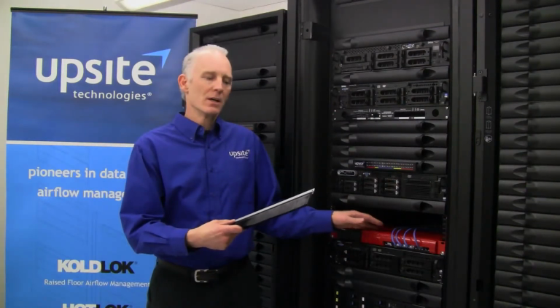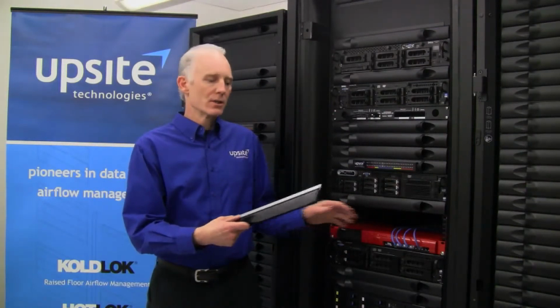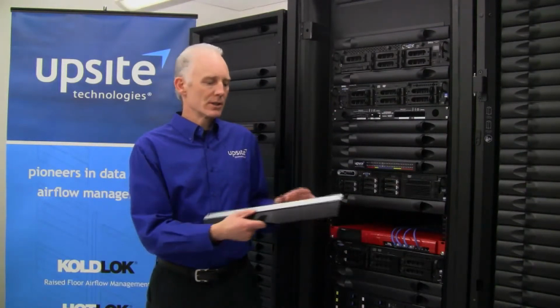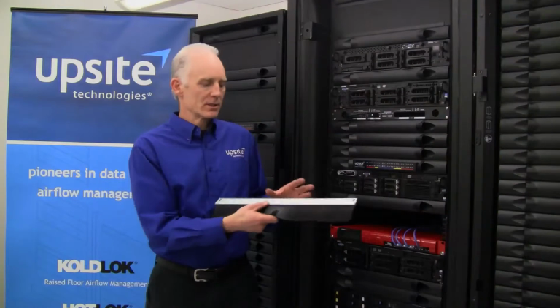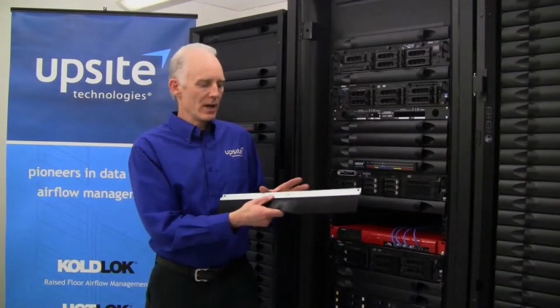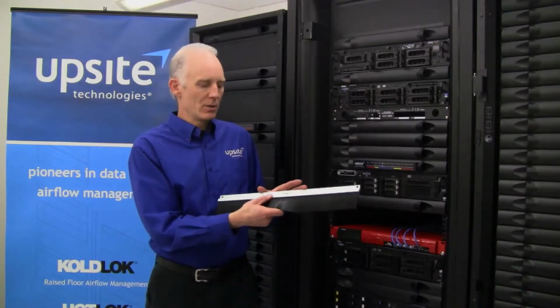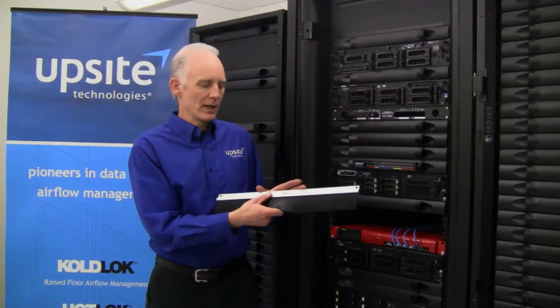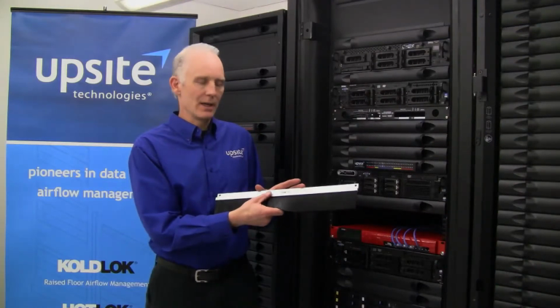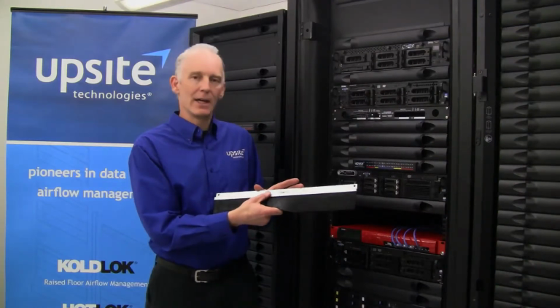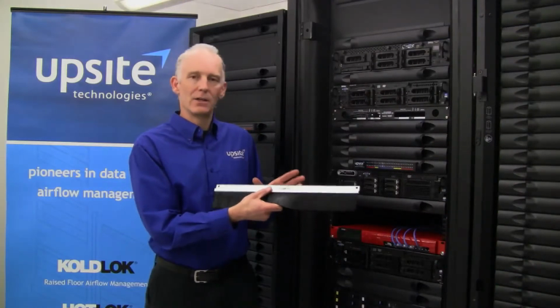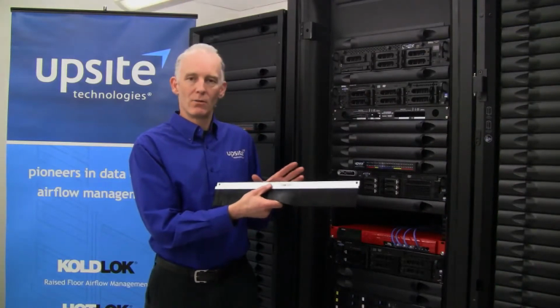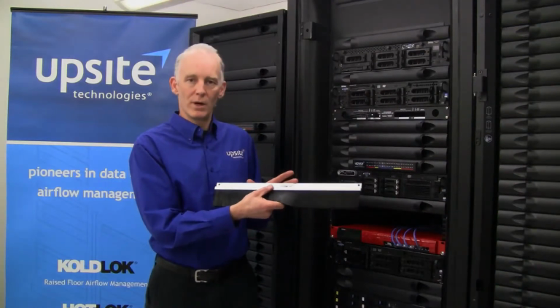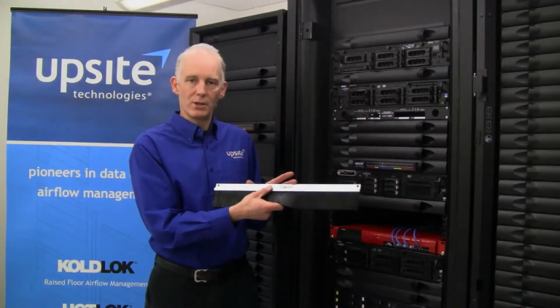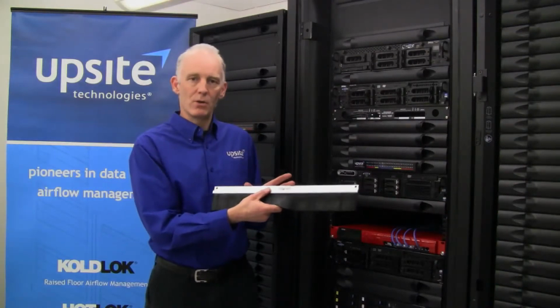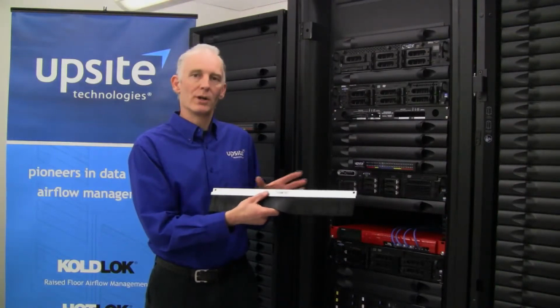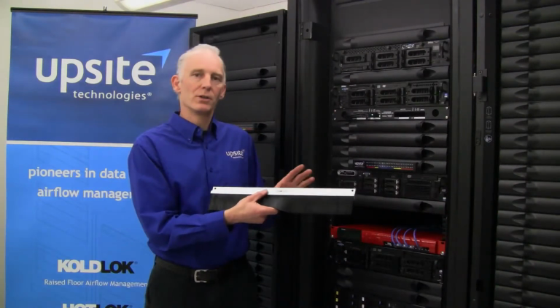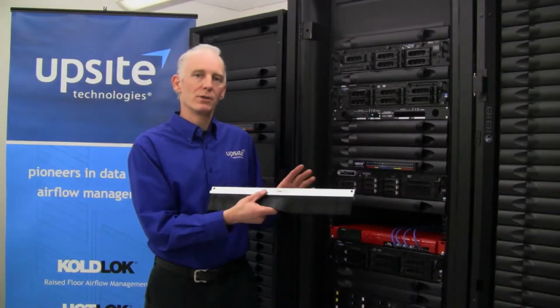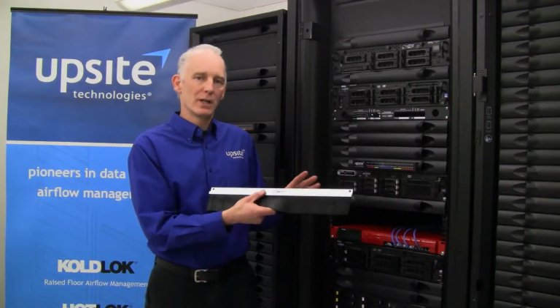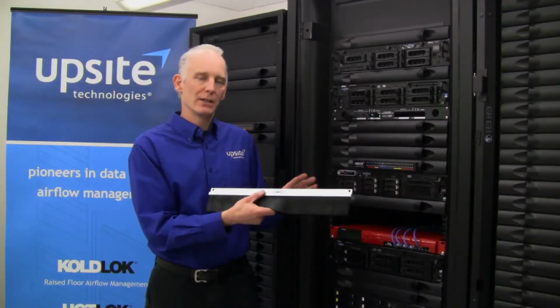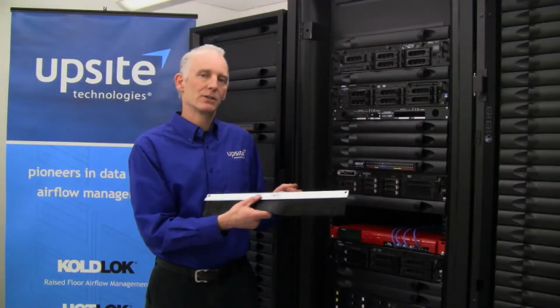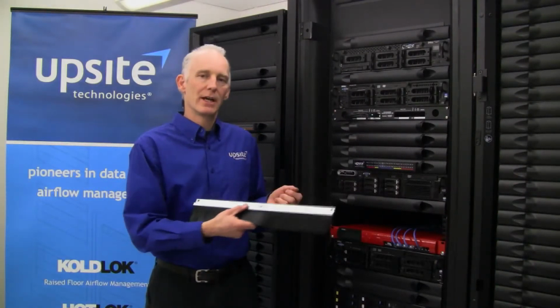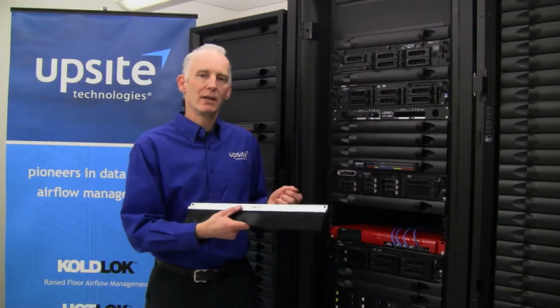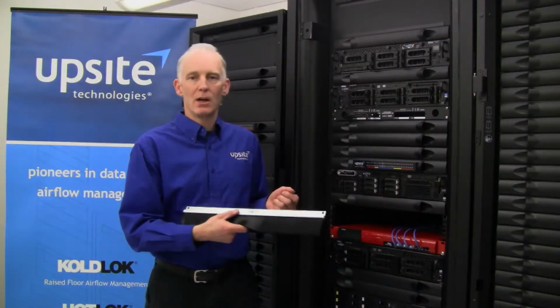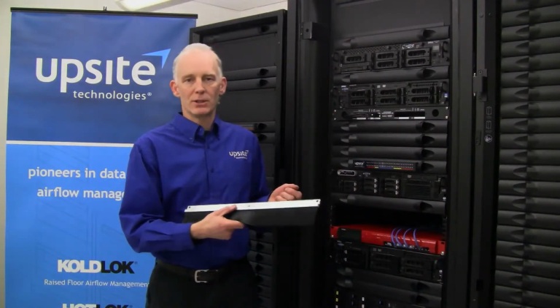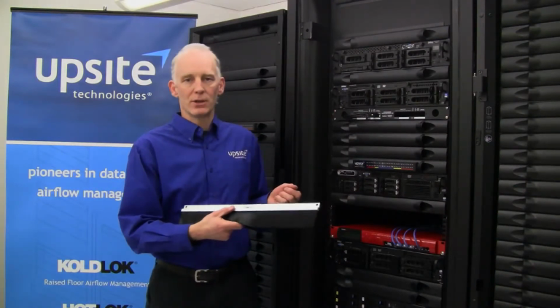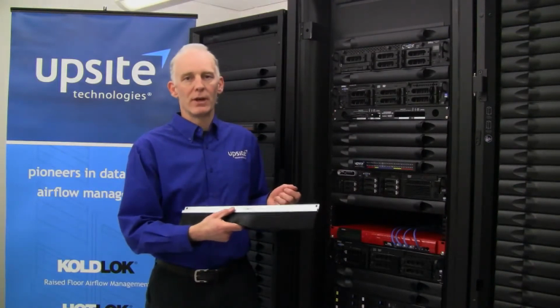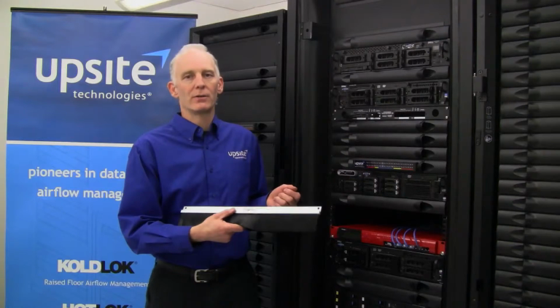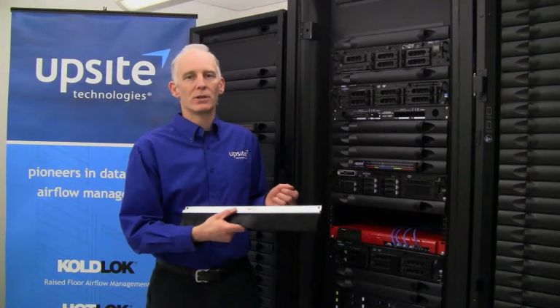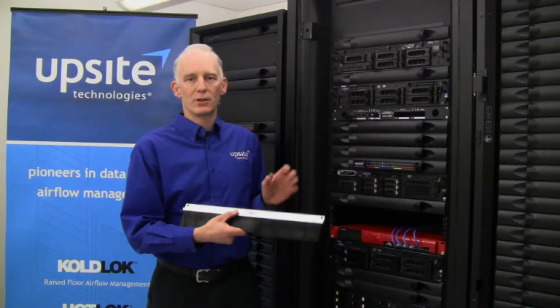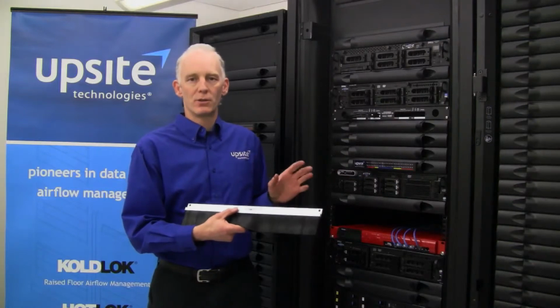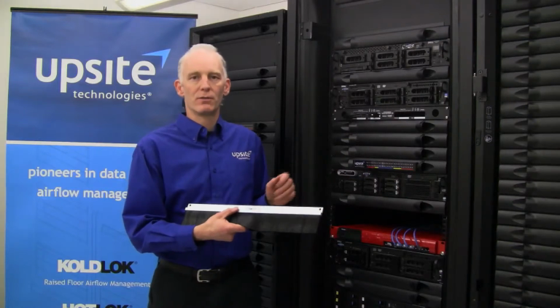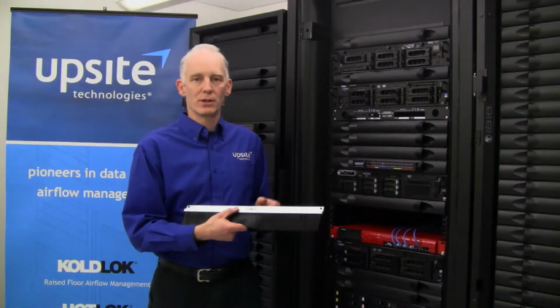This is available in a 1U or a 2U size, and today I'll be showing you how to install the 2U version.